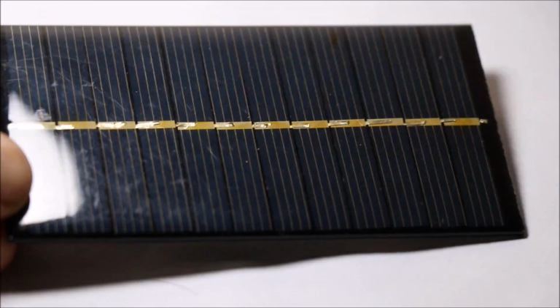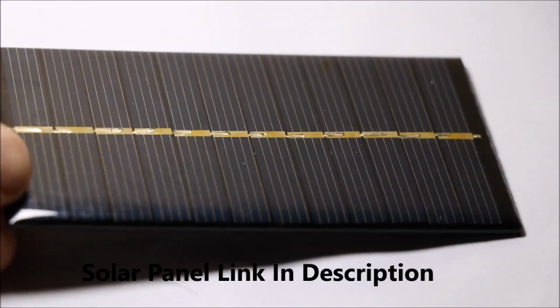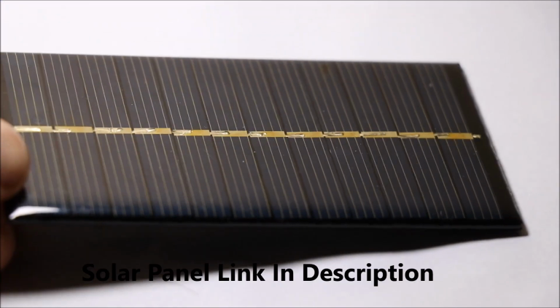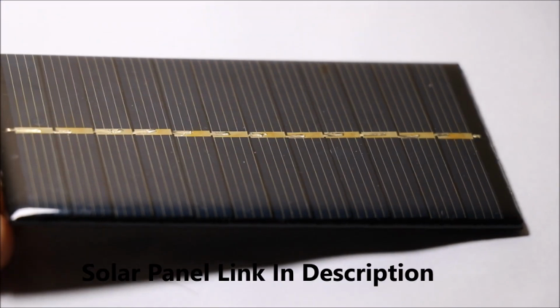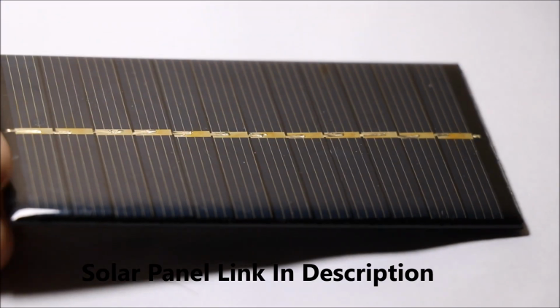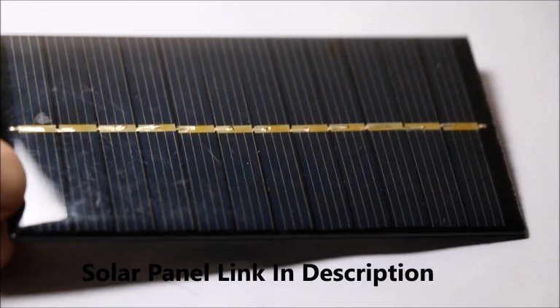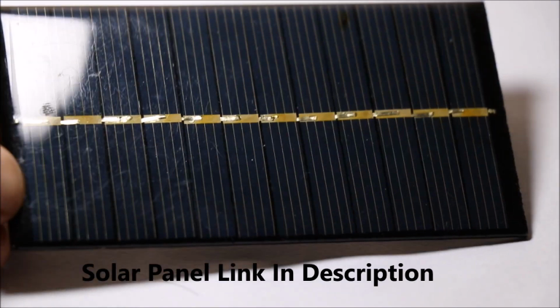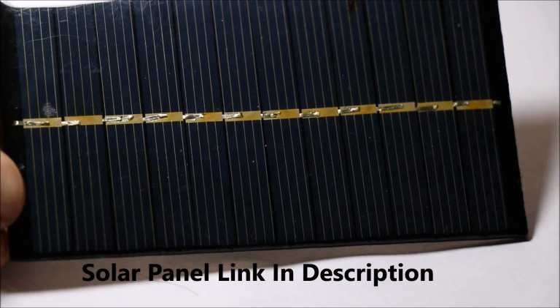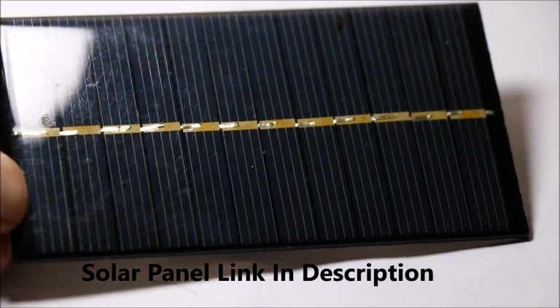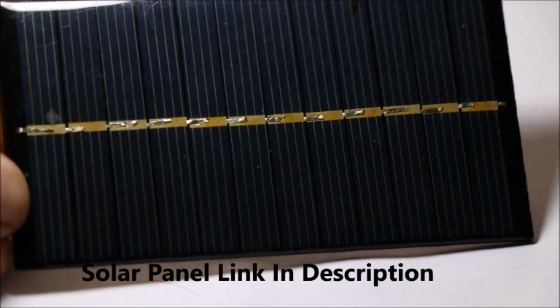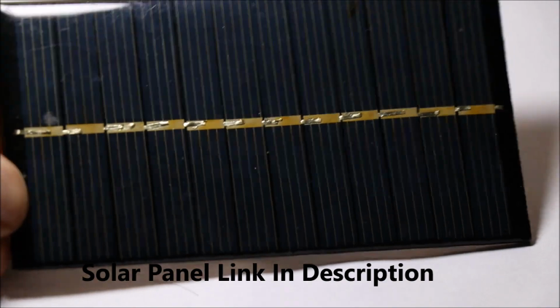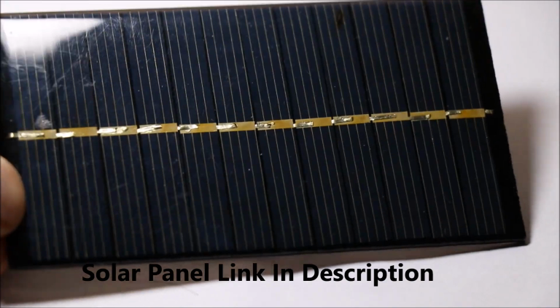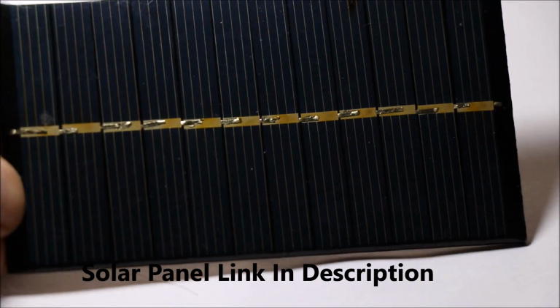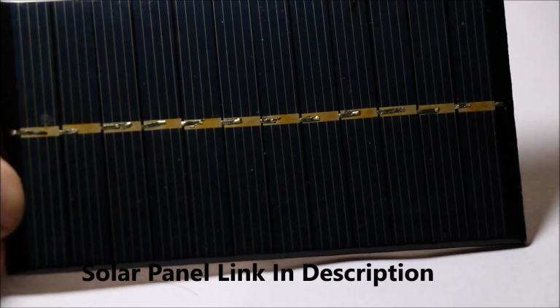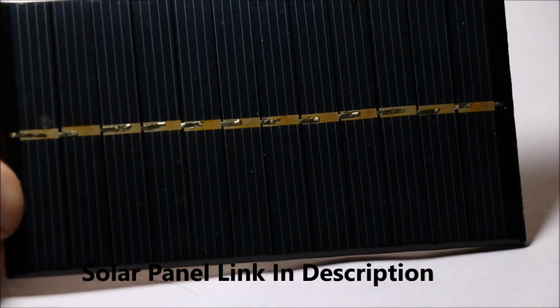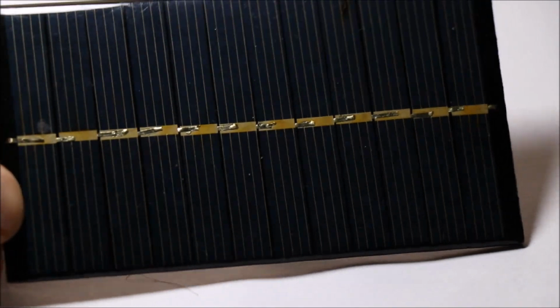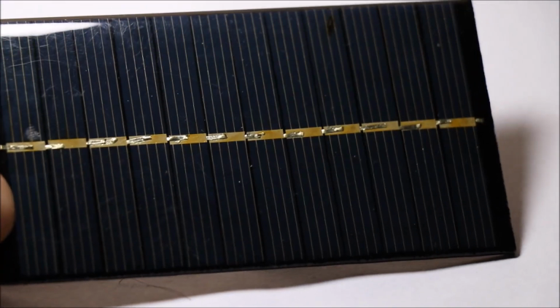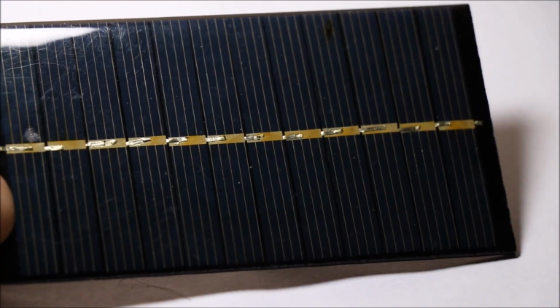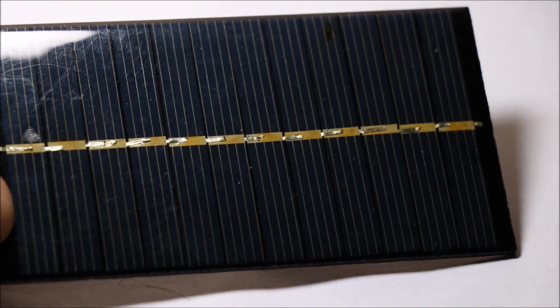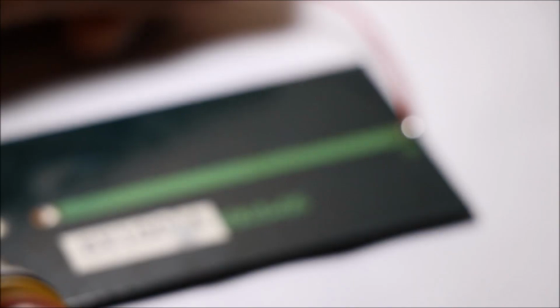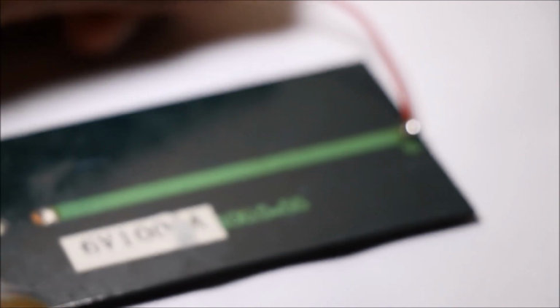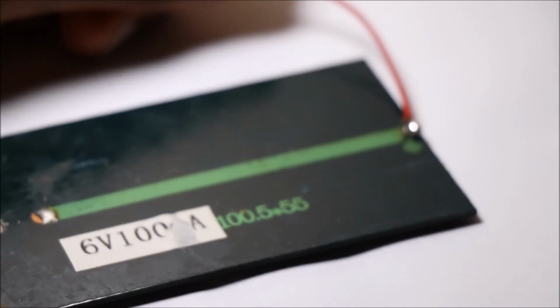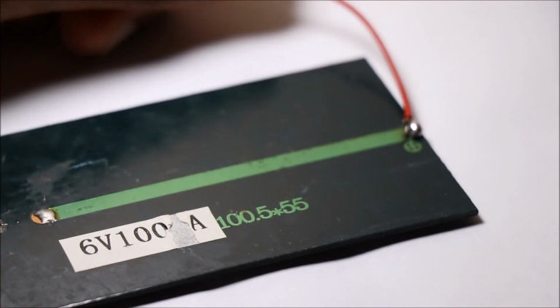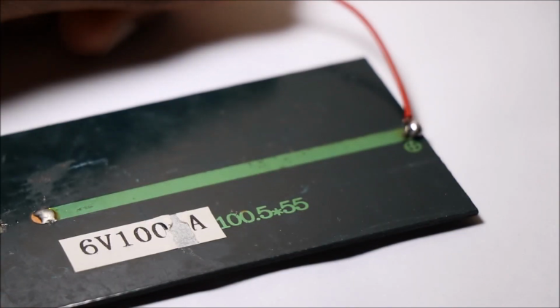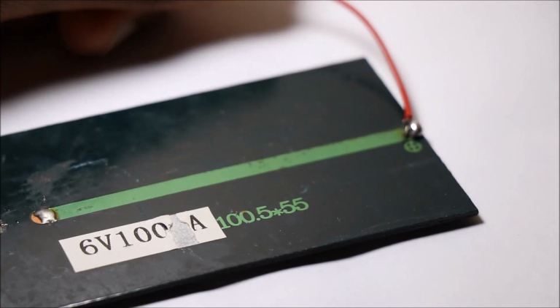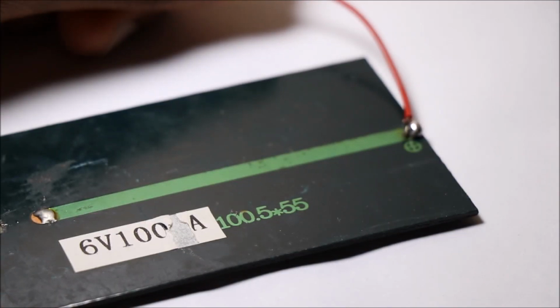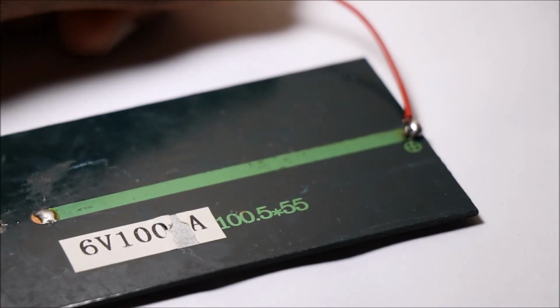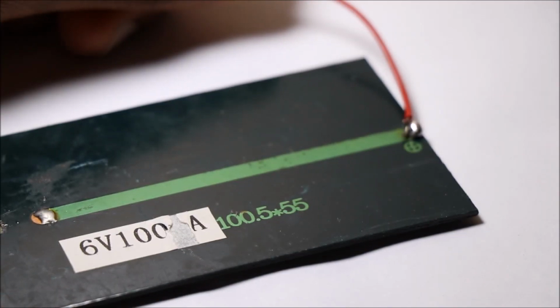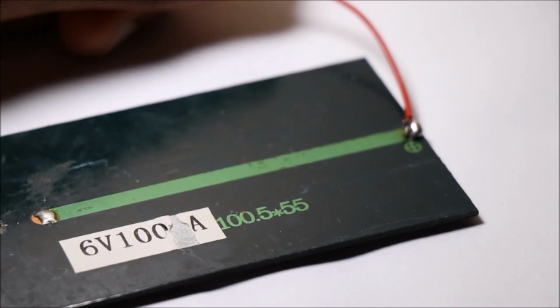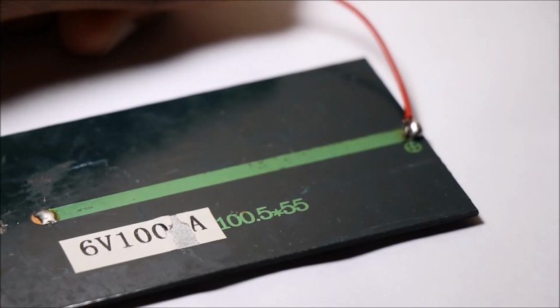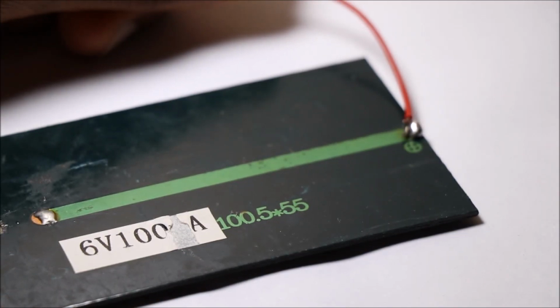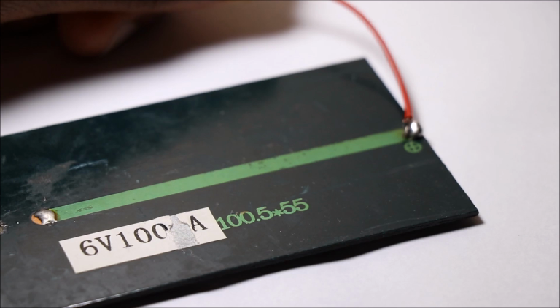For this project, I have used a 6V 100mA solar panel. The link for the solar panel is in the description.